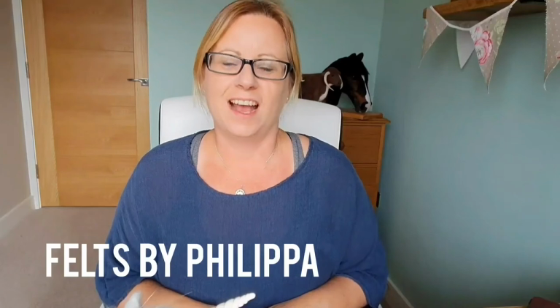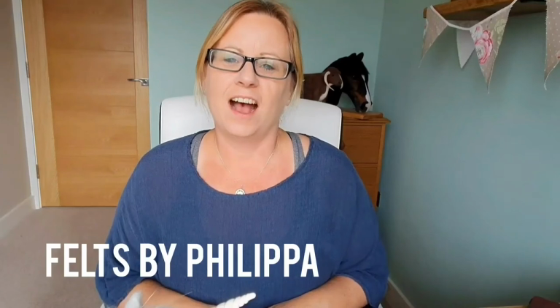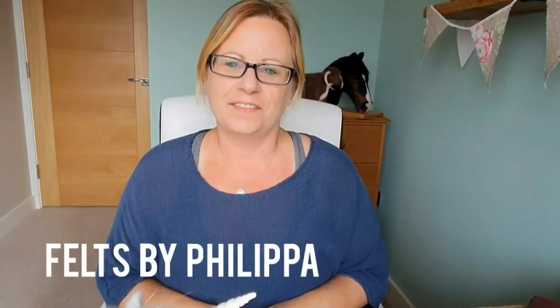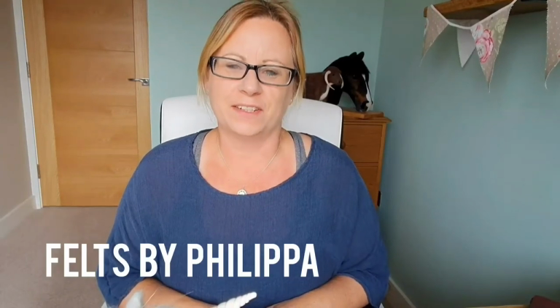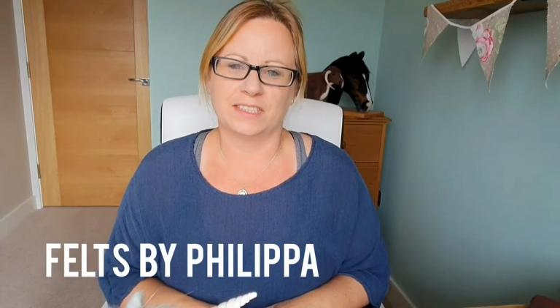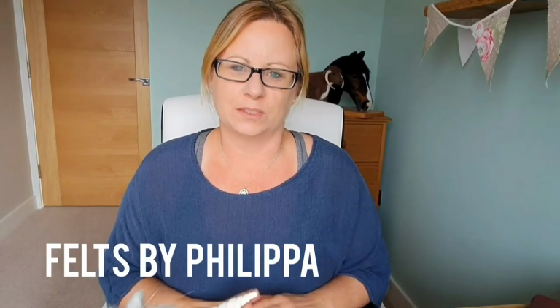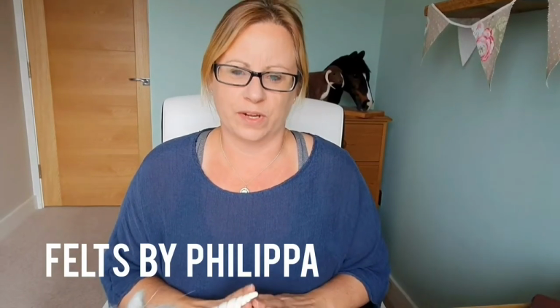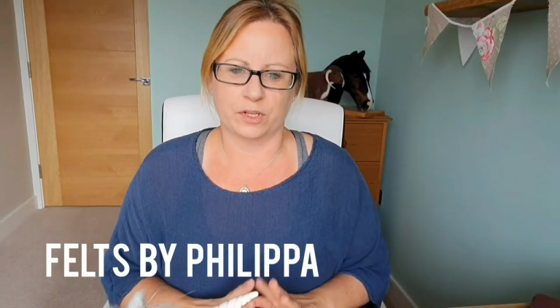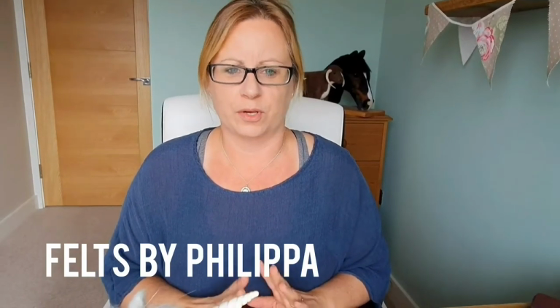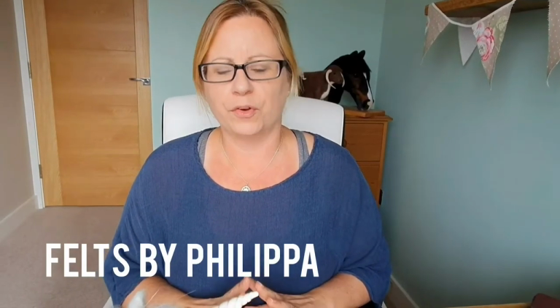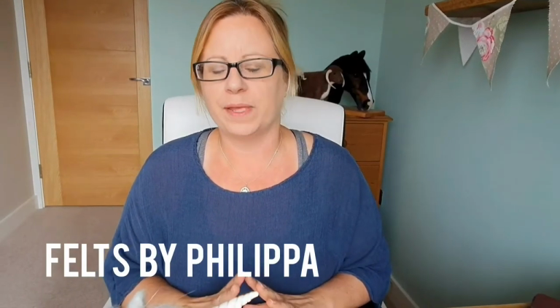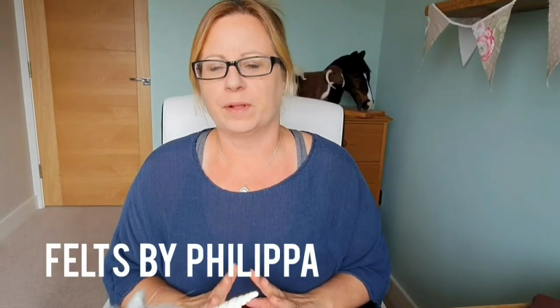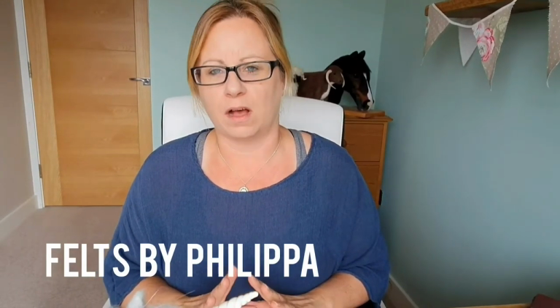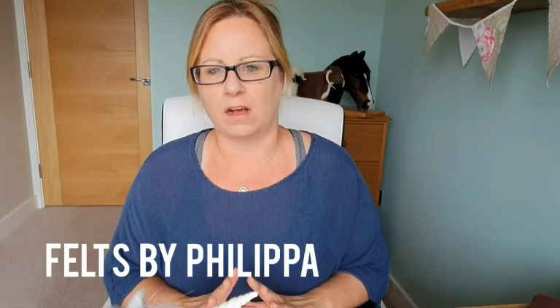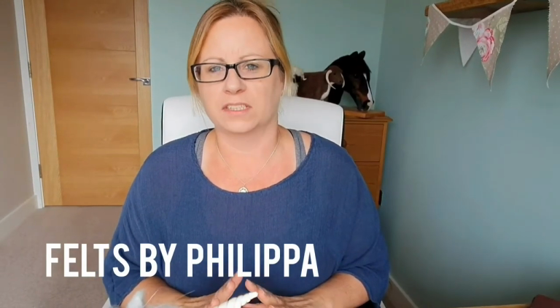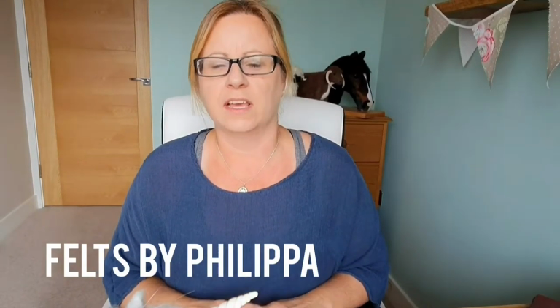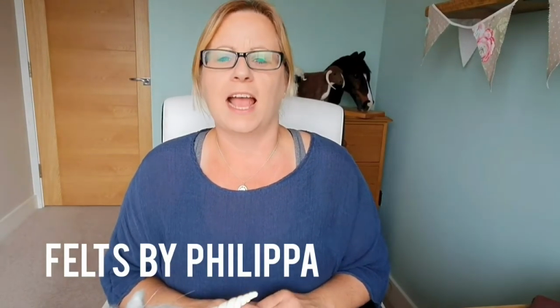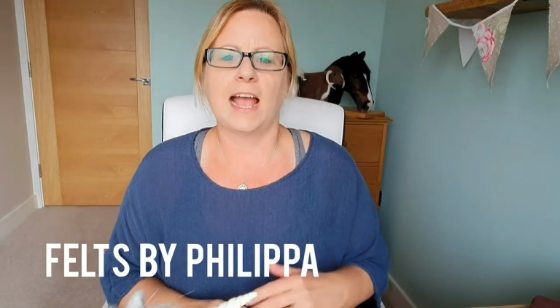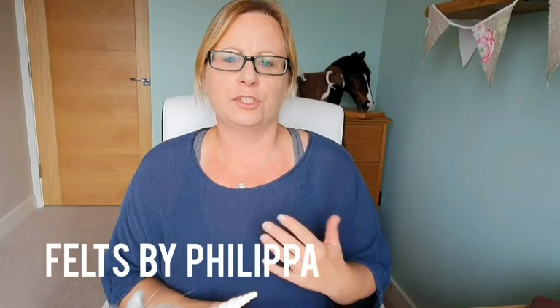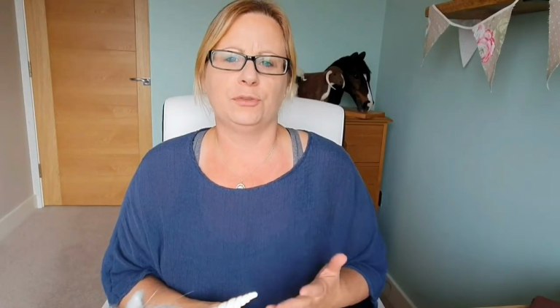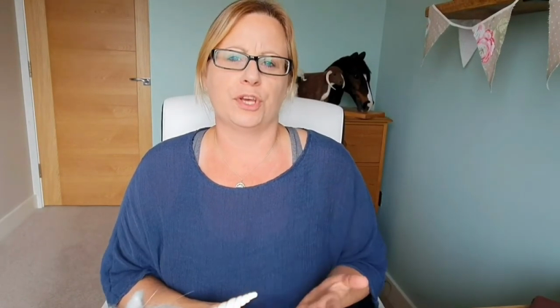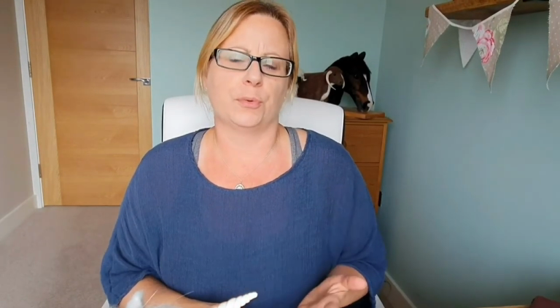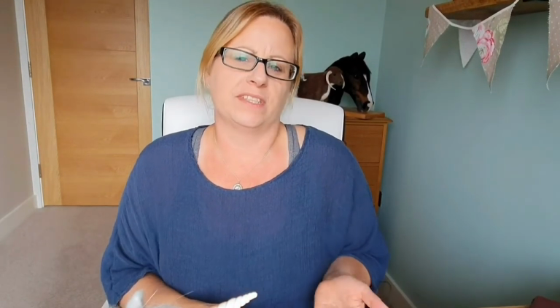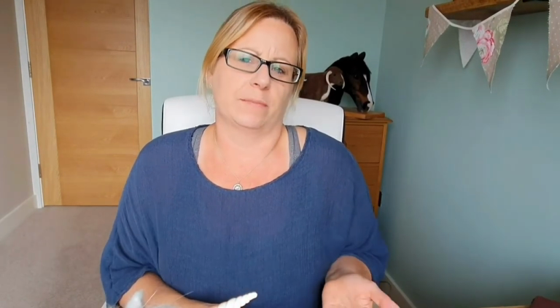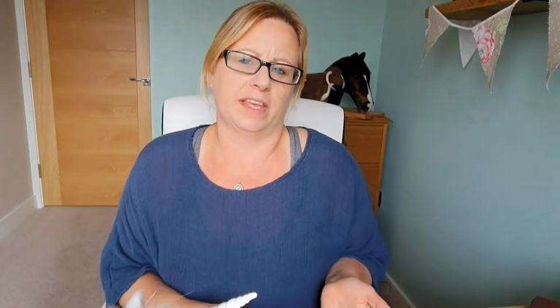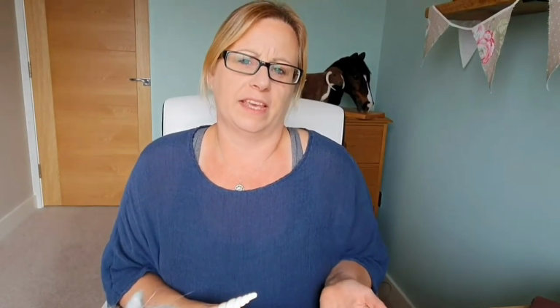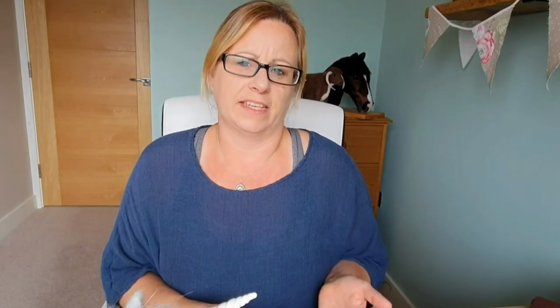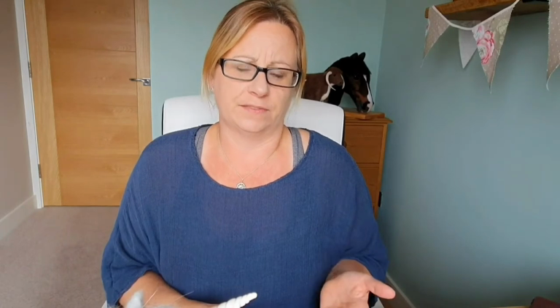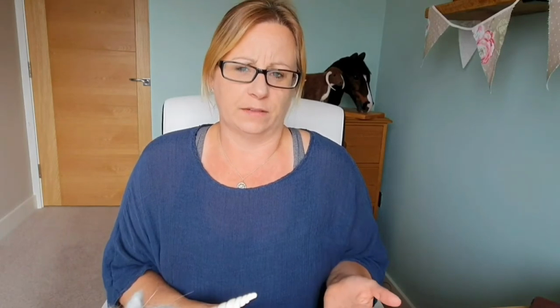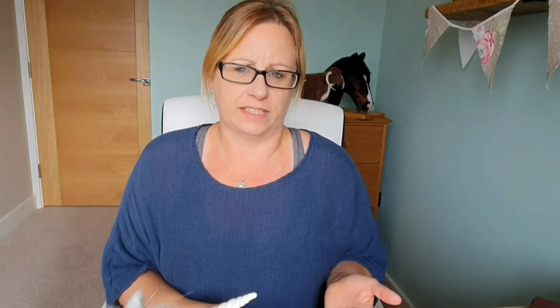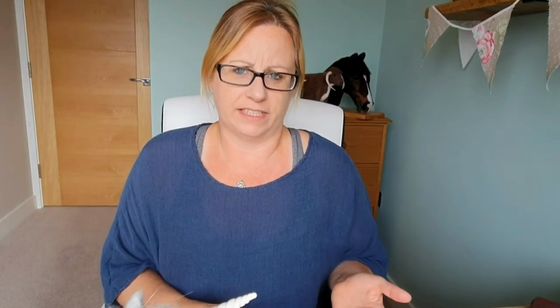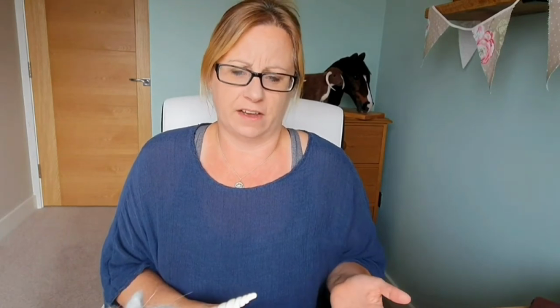Hi felters, welcome. A lot of people ask: how do you know when something is felted enough?